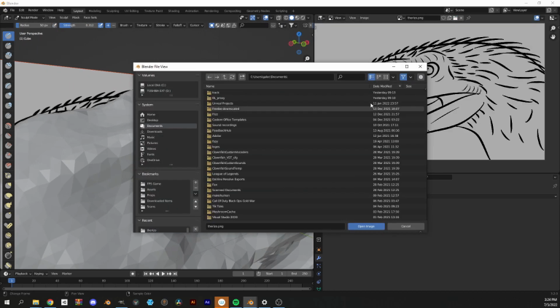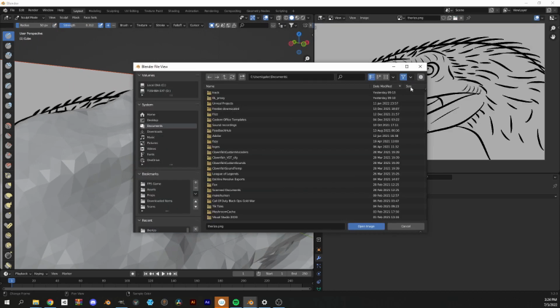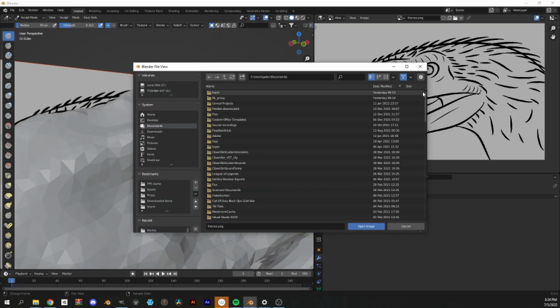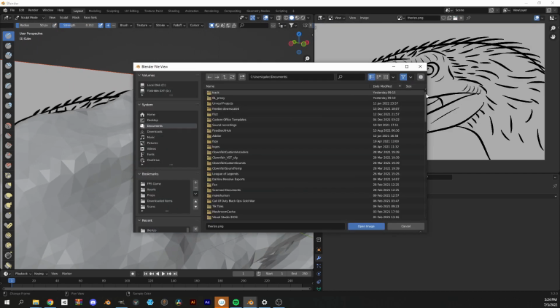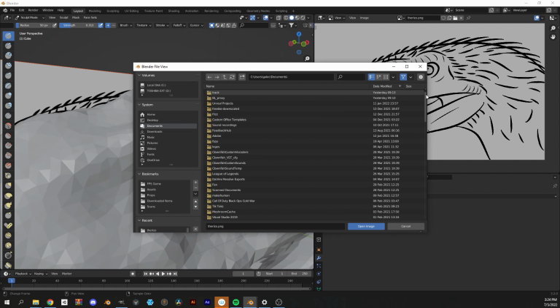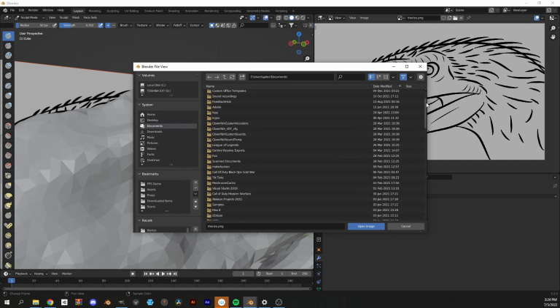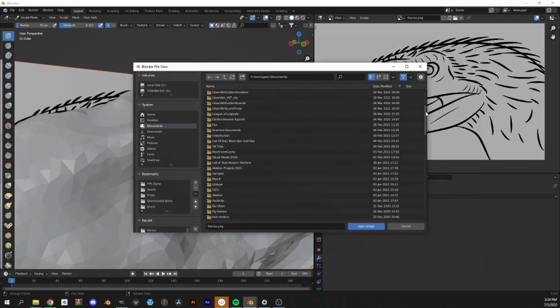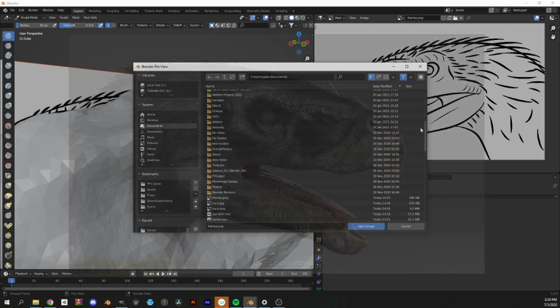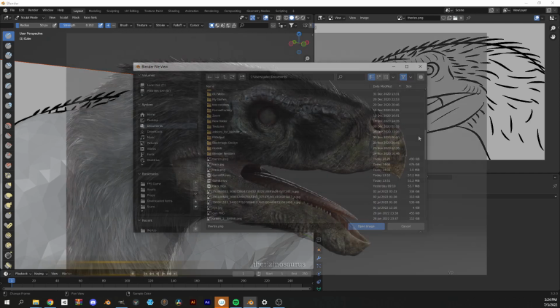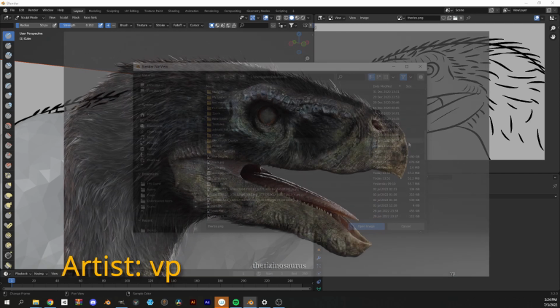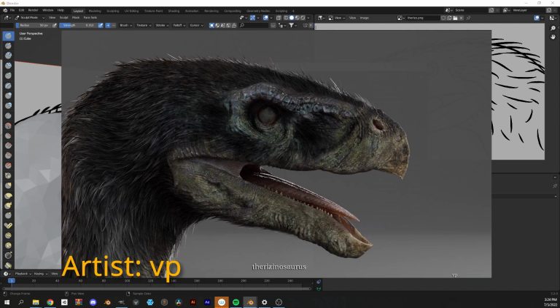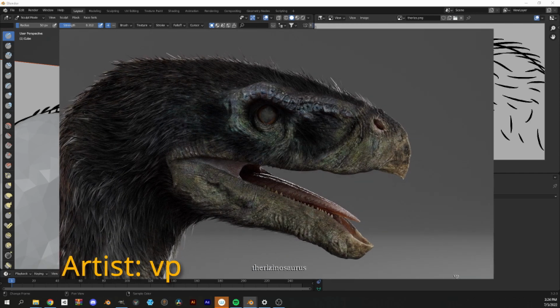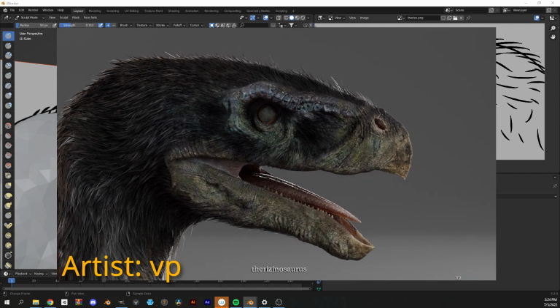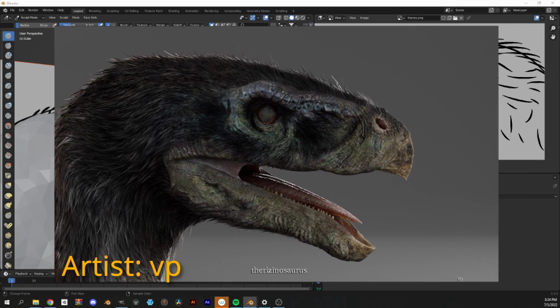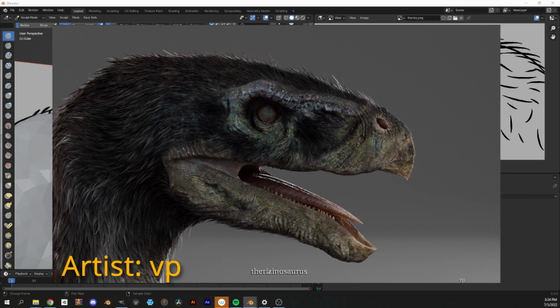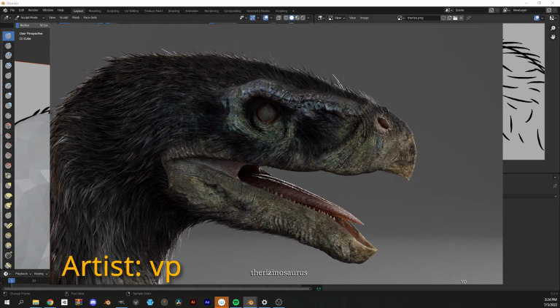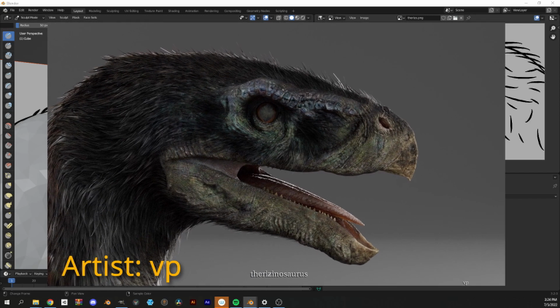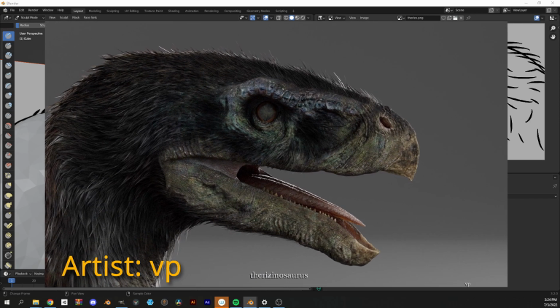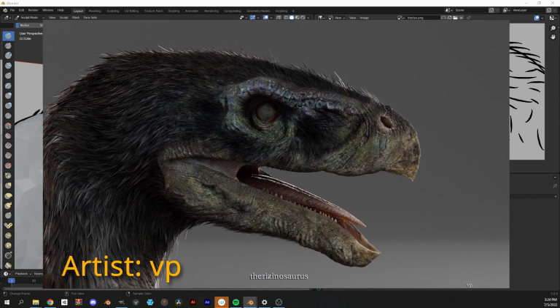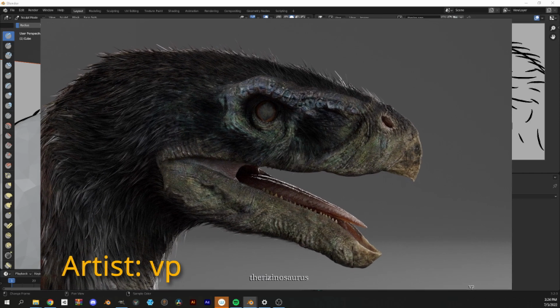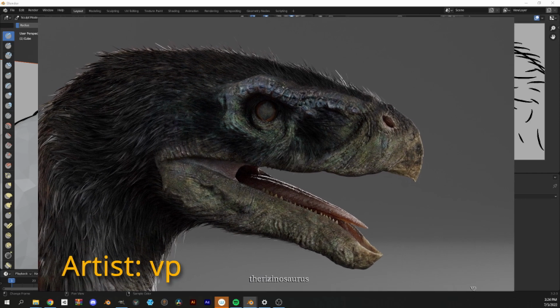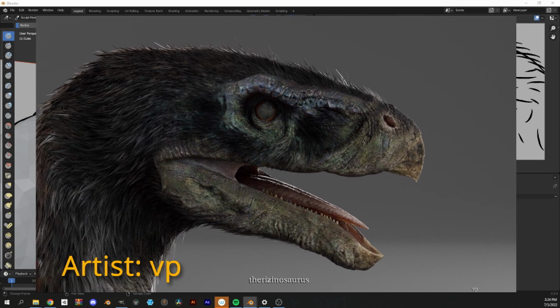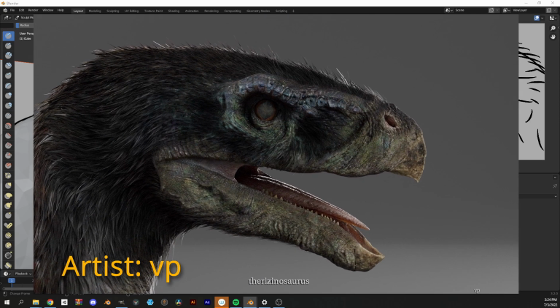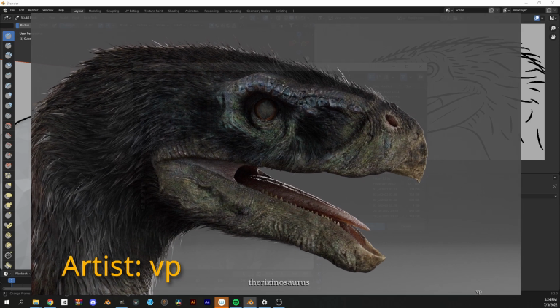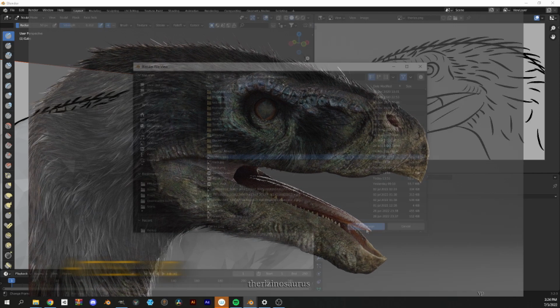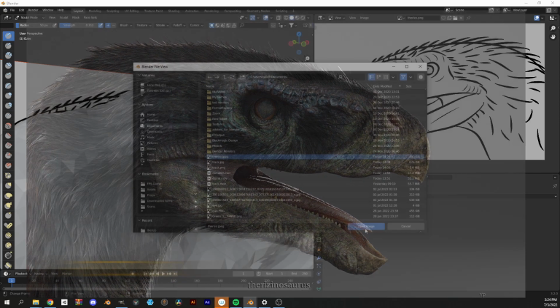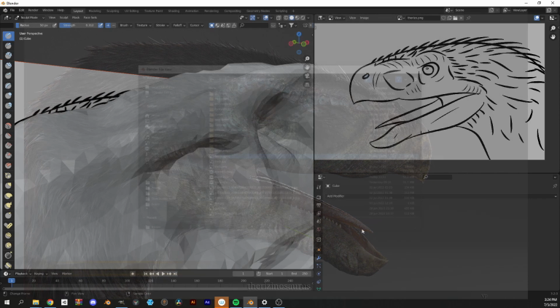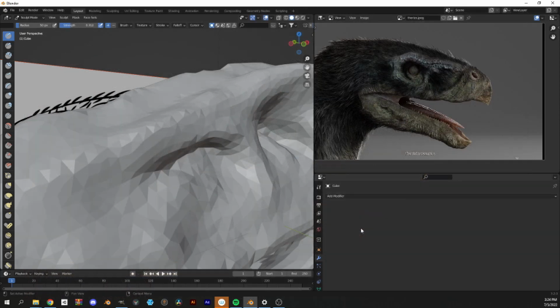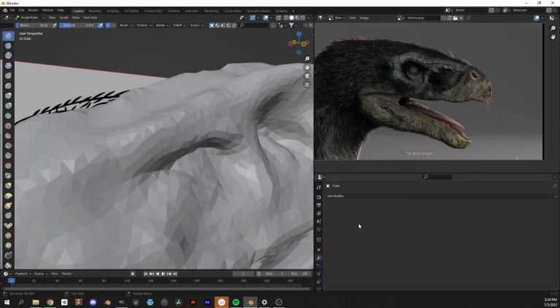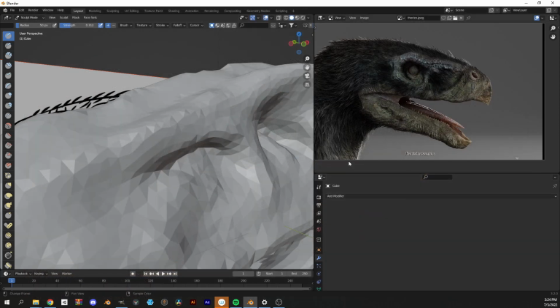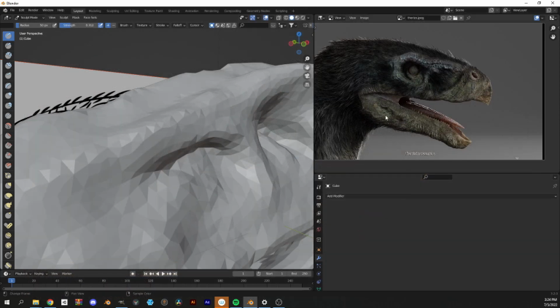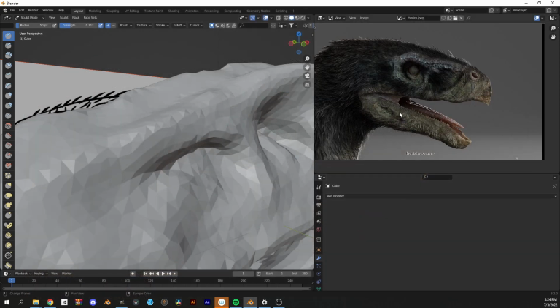For the details, I'm using this beautiful piece of concept art as a reference as I sculpt away the eyebrows, beak, and other minute features.